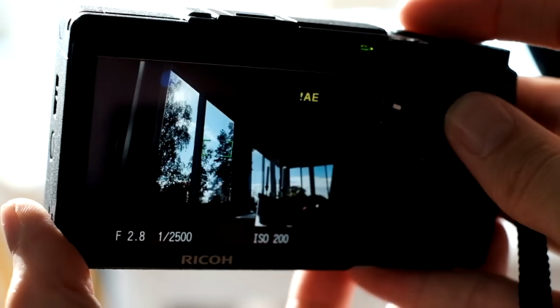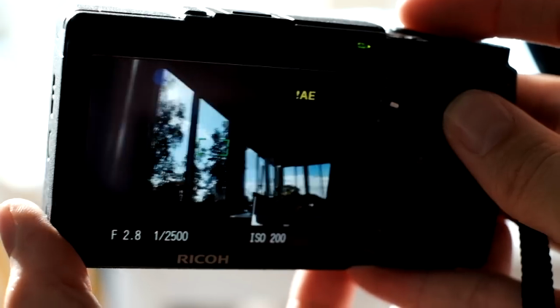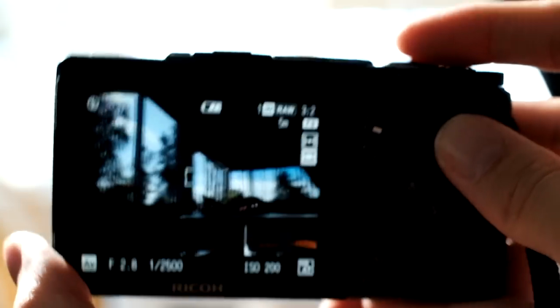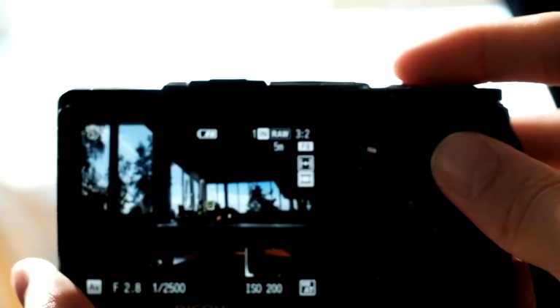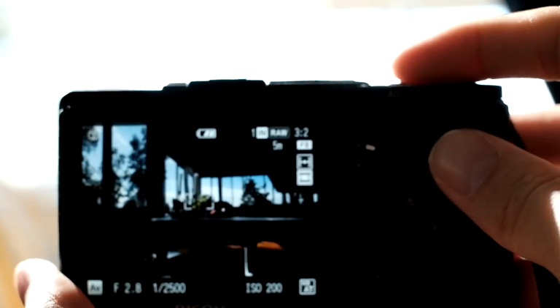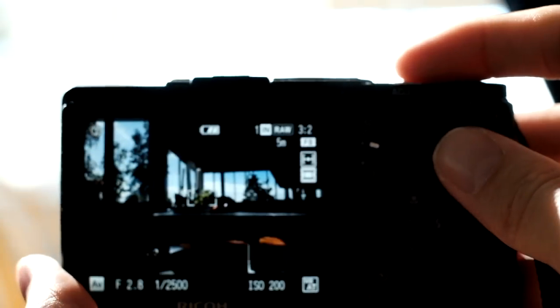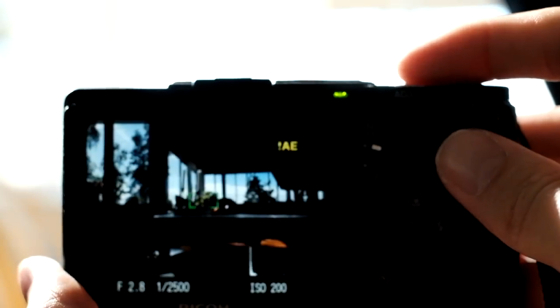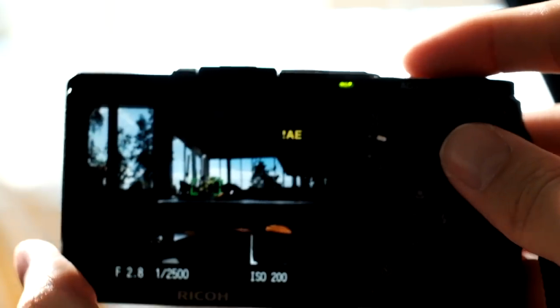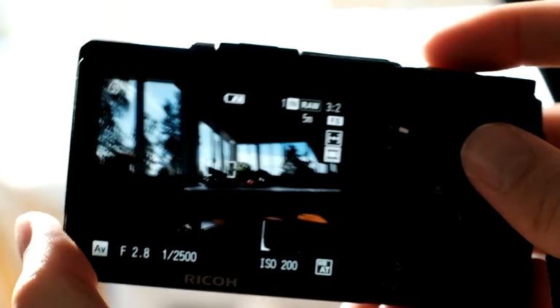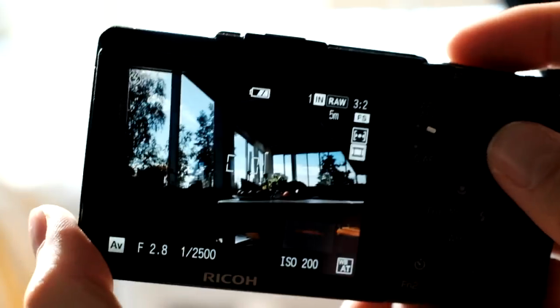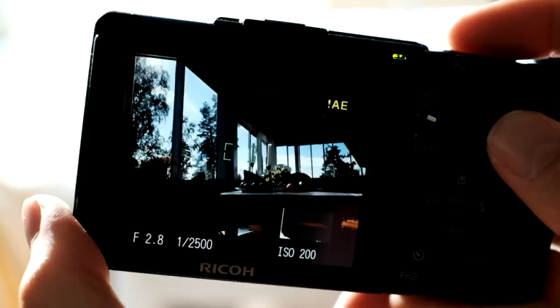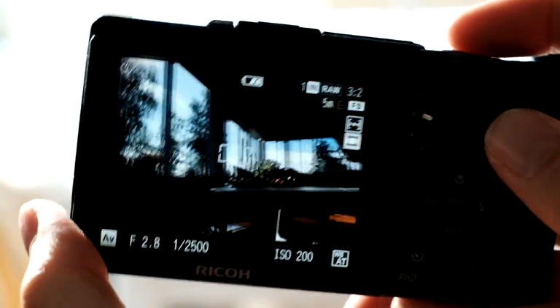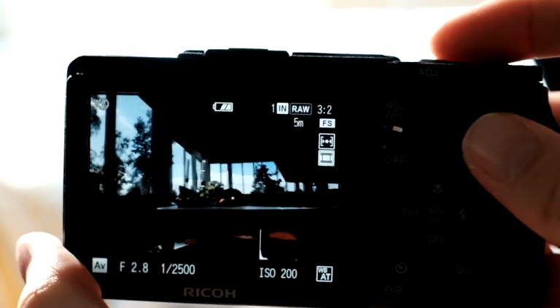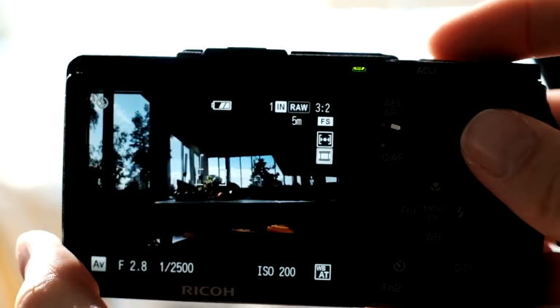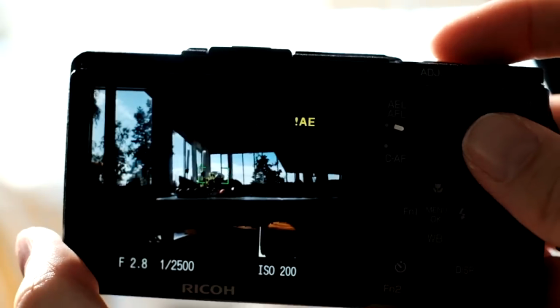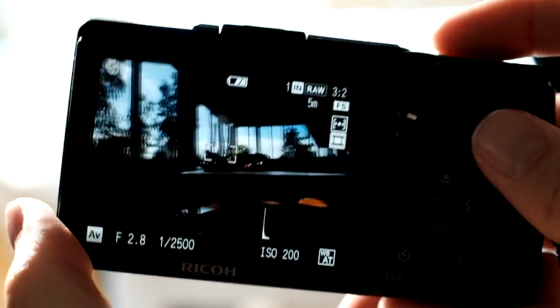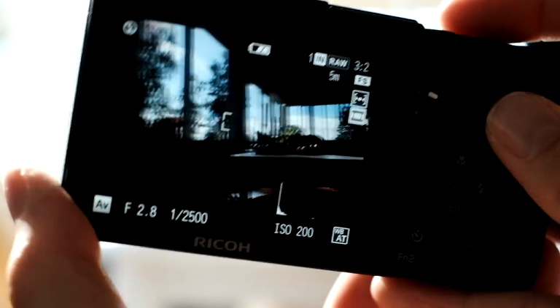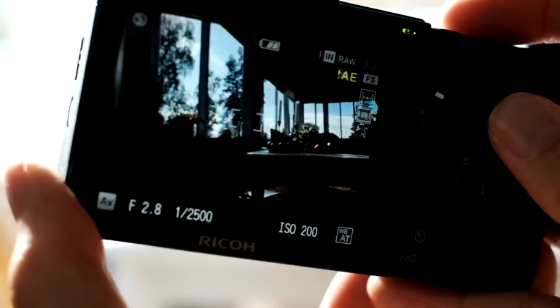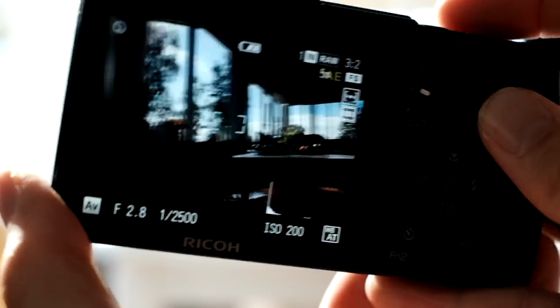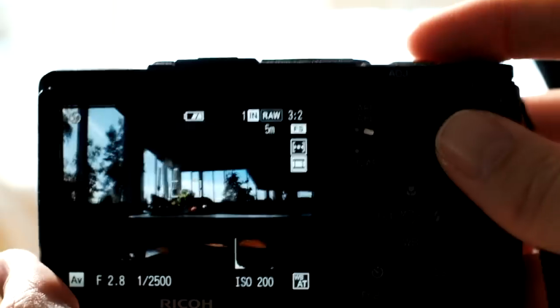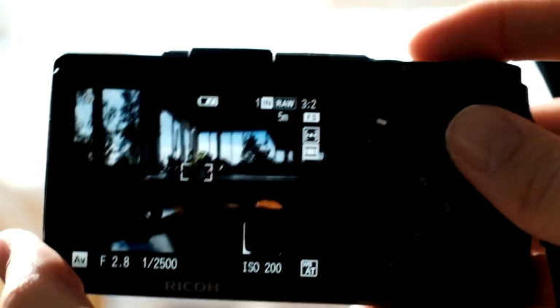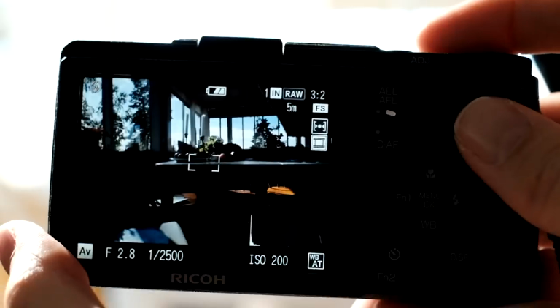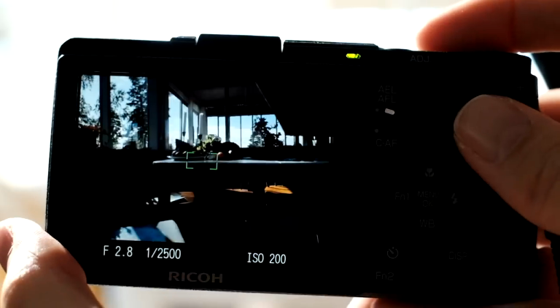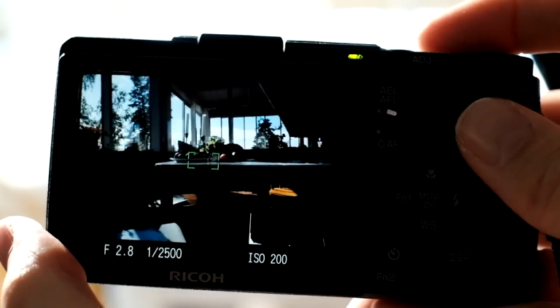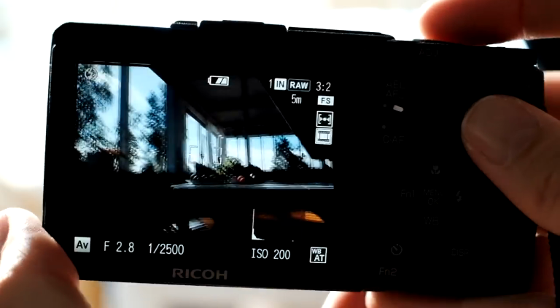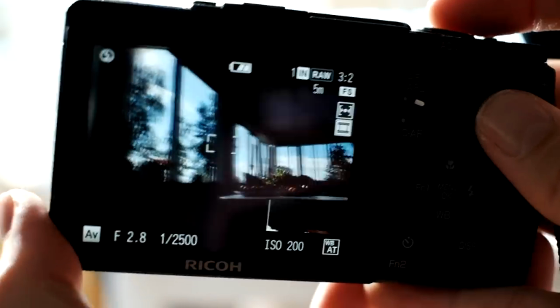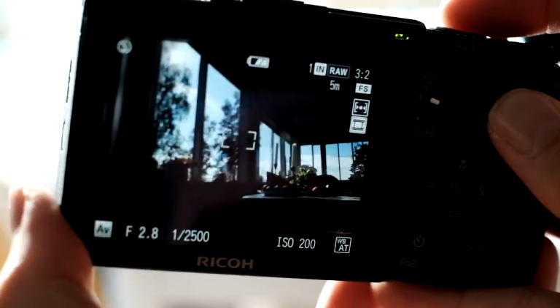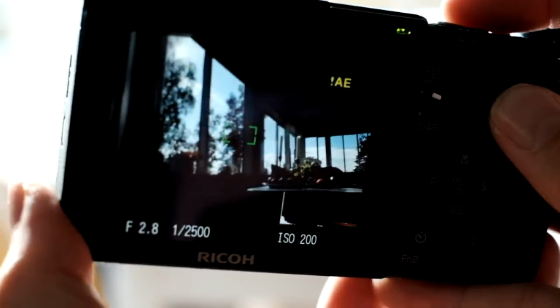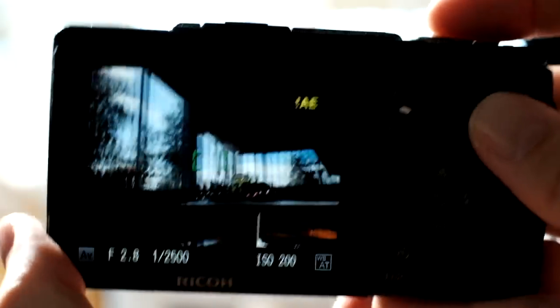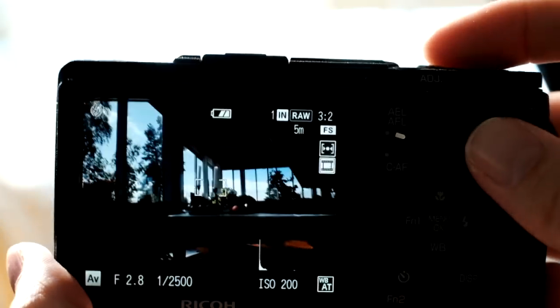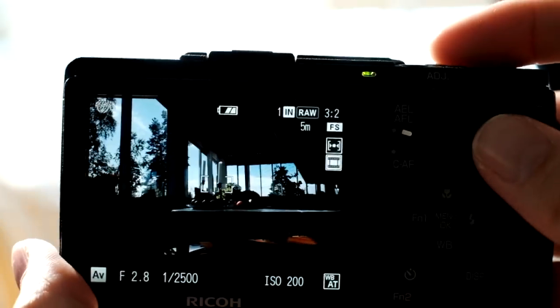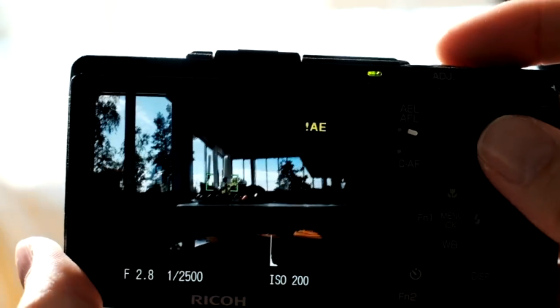Now, autofocus — it doesn't need much testing. The Ricoh is fastest, then Fuji, then Leica, and the Sigma is last.